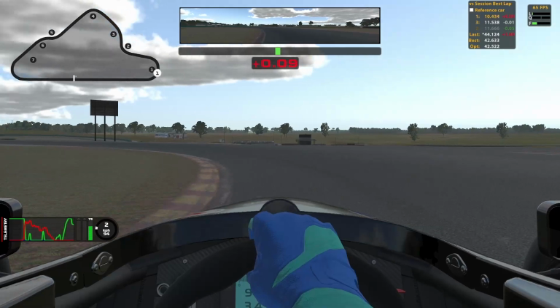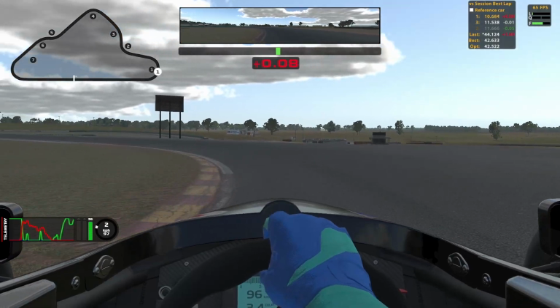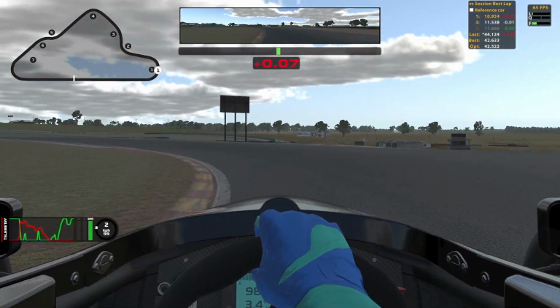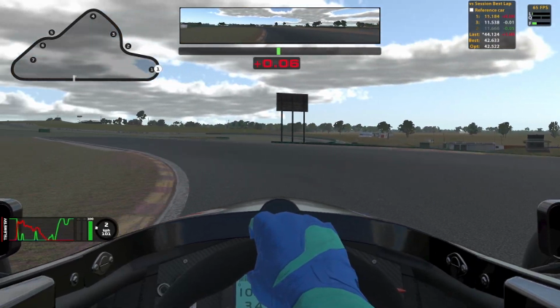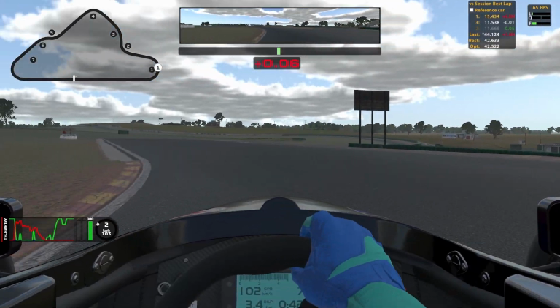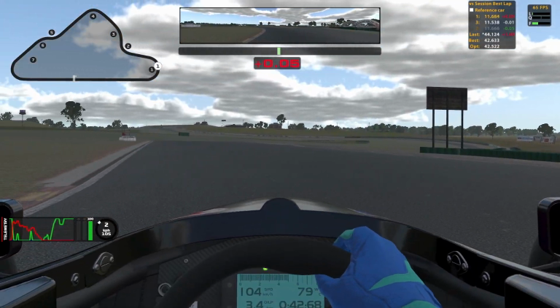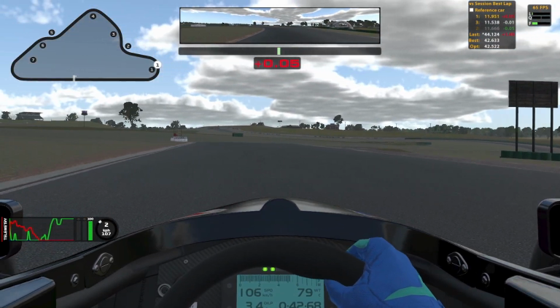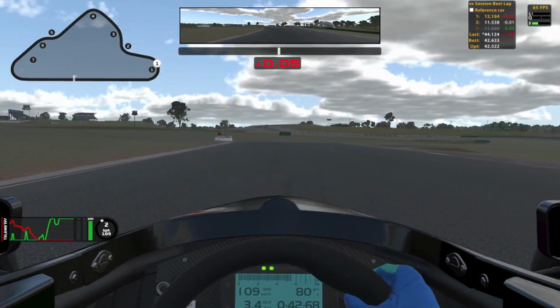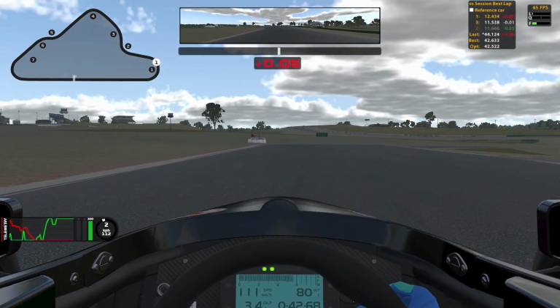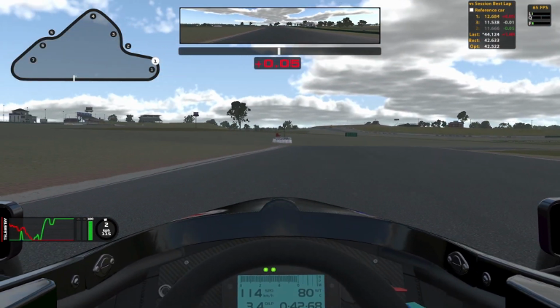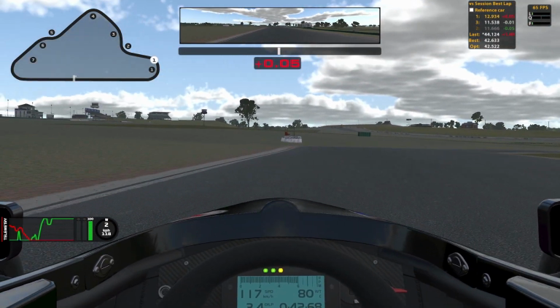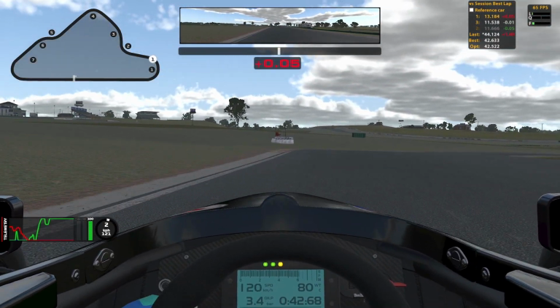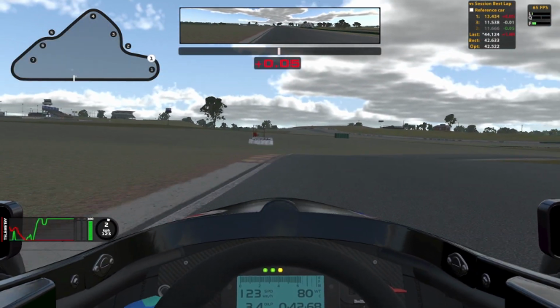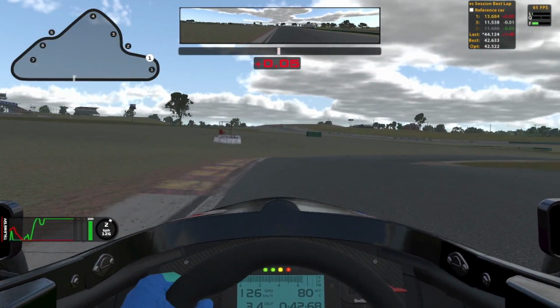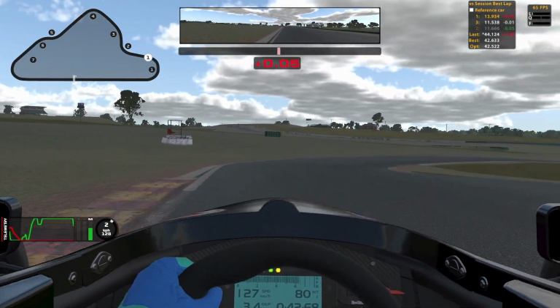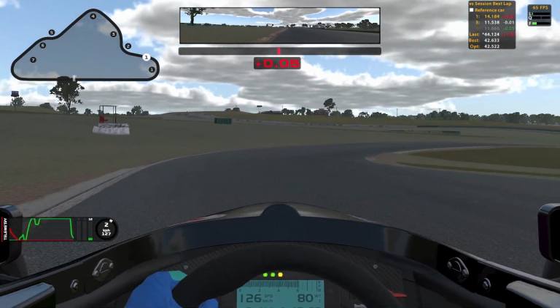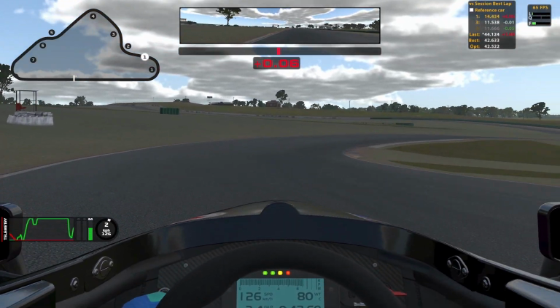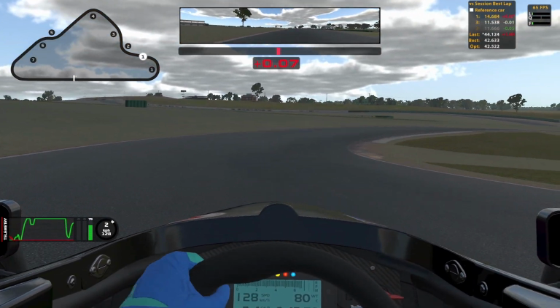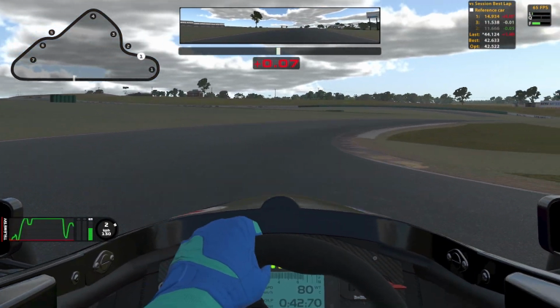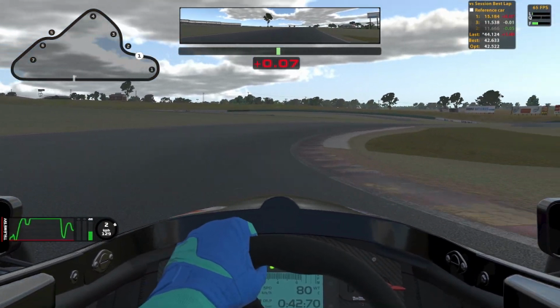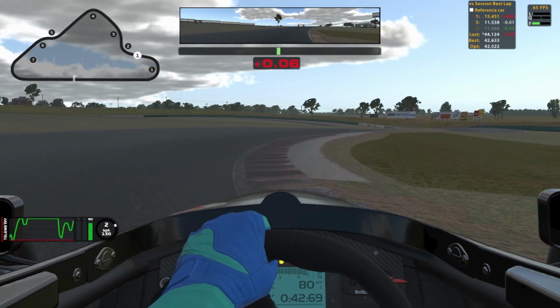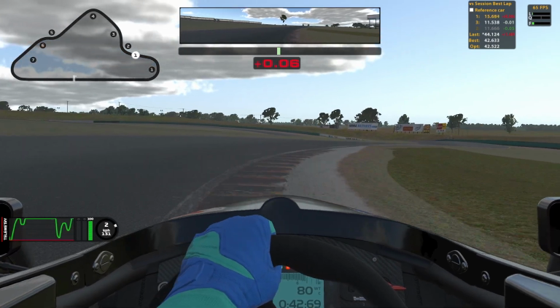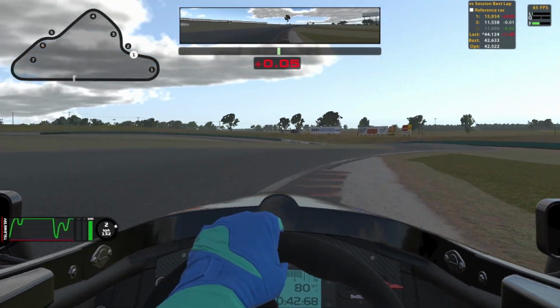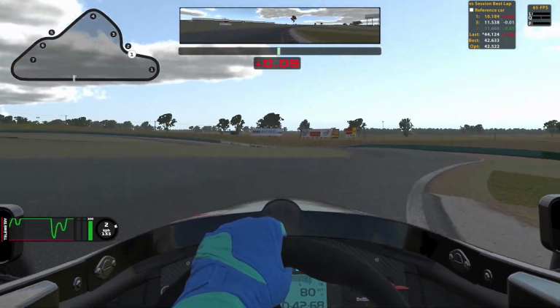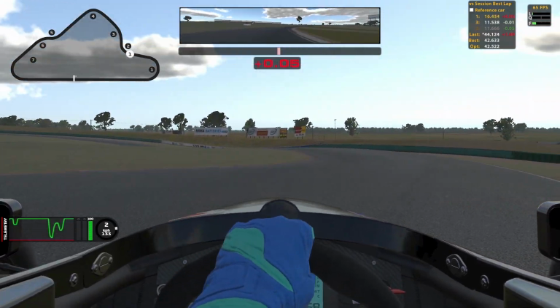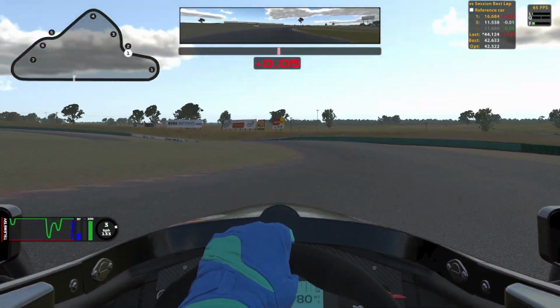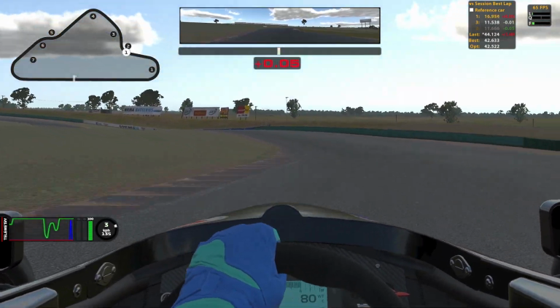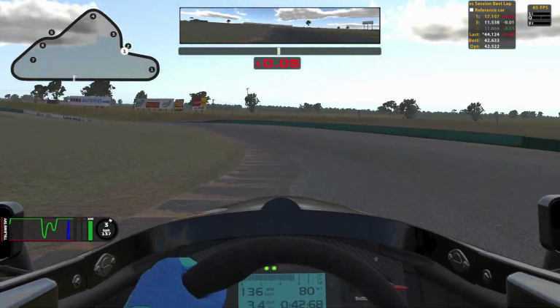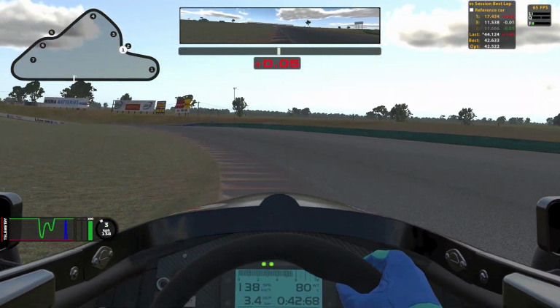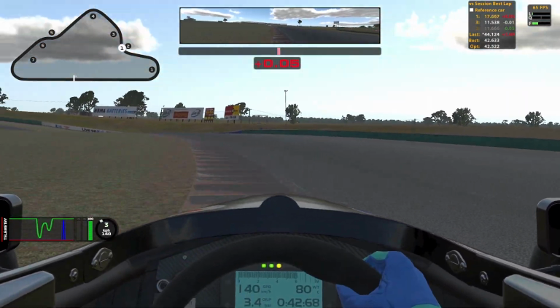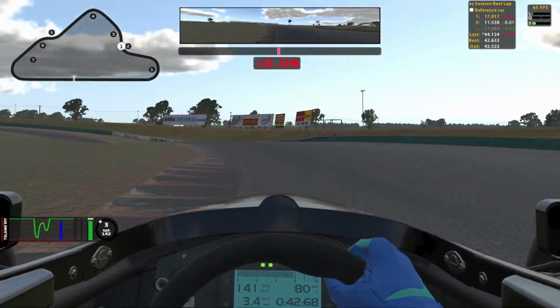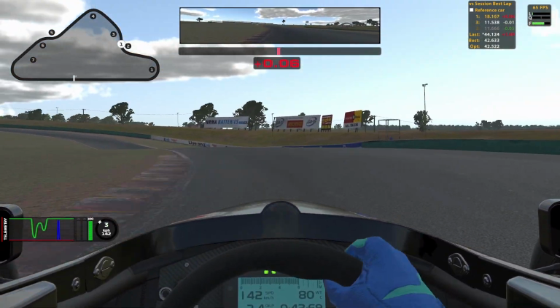Hello everyone and welcome to another track guide. This week we are going around Oran Park, the south layout. It's a very very short track and it's very fun. Let's get into it.